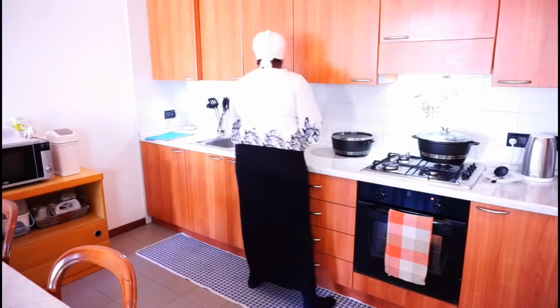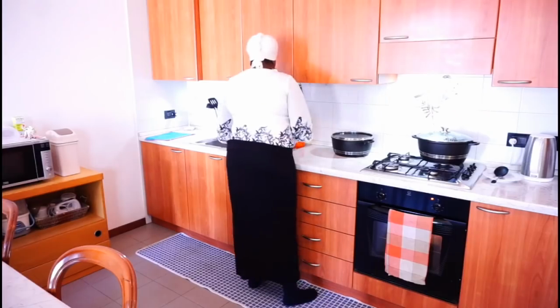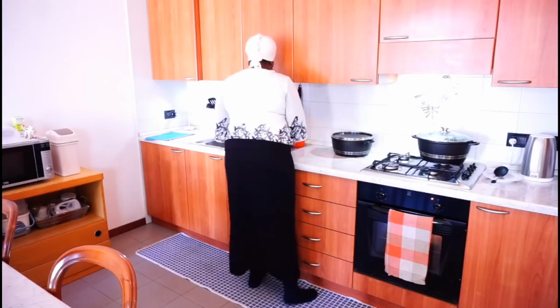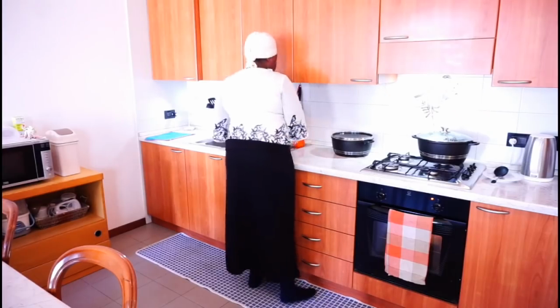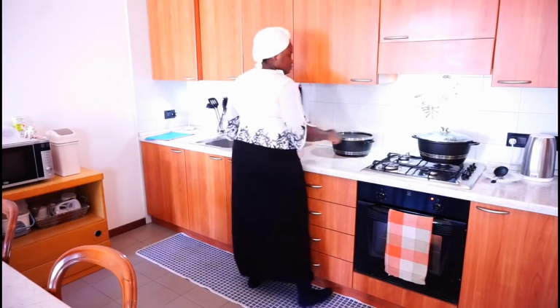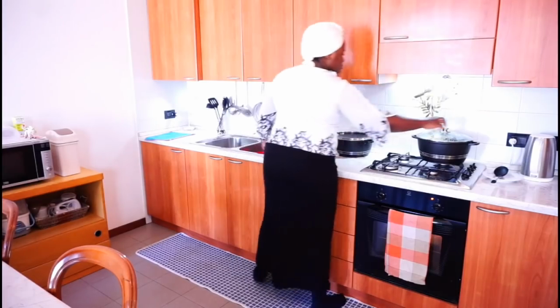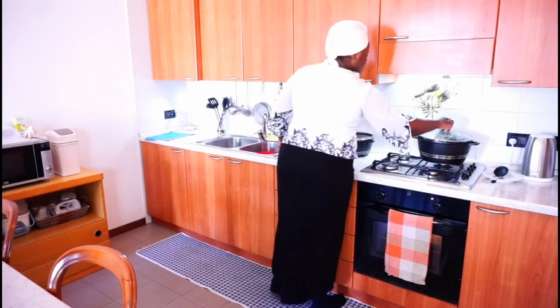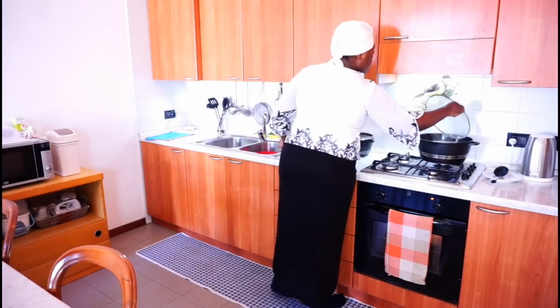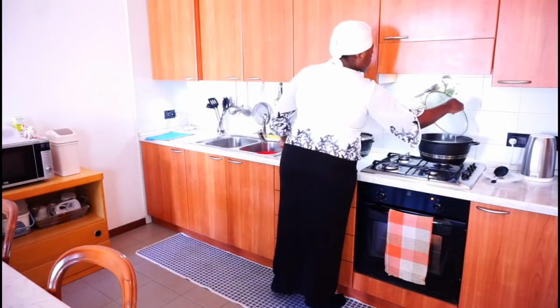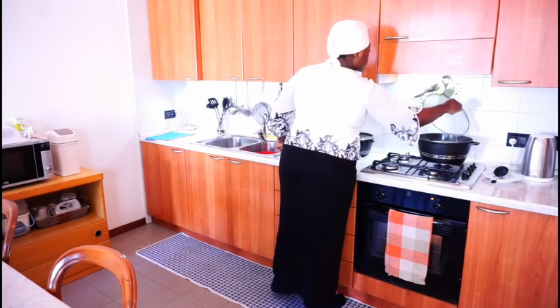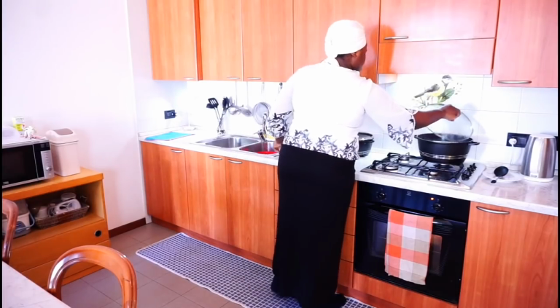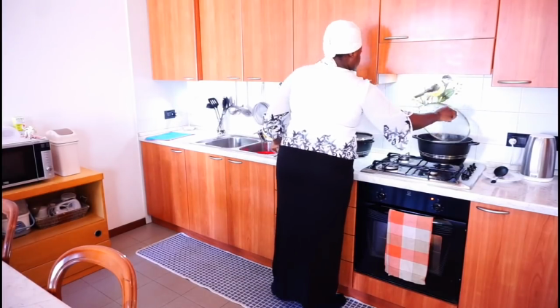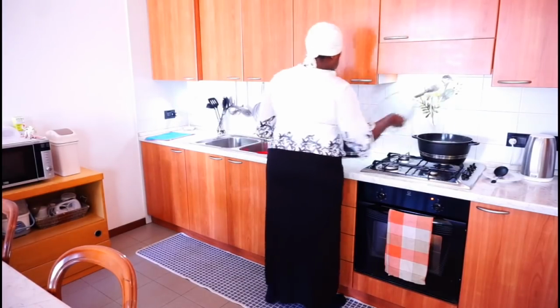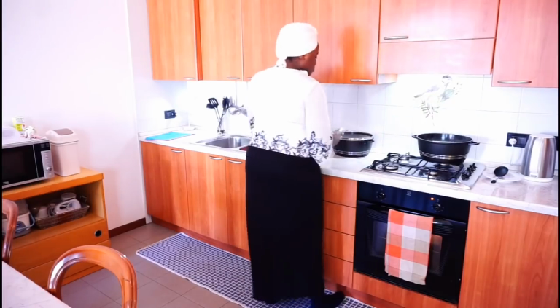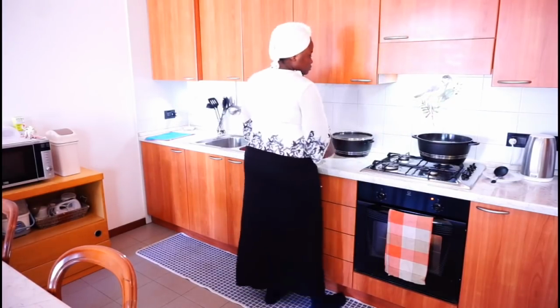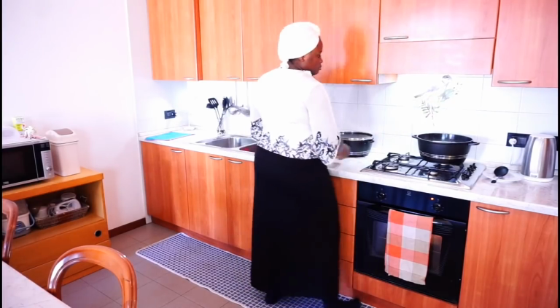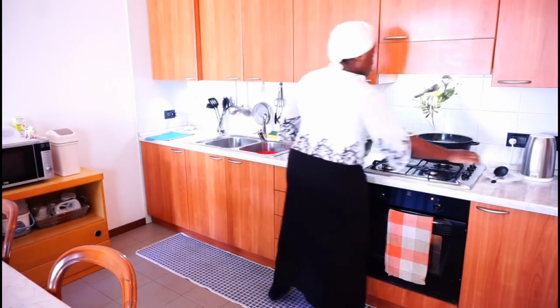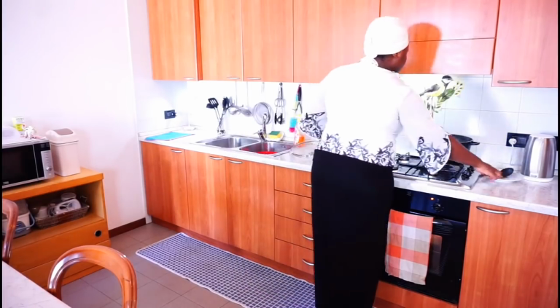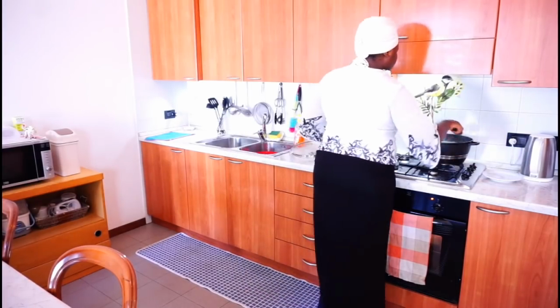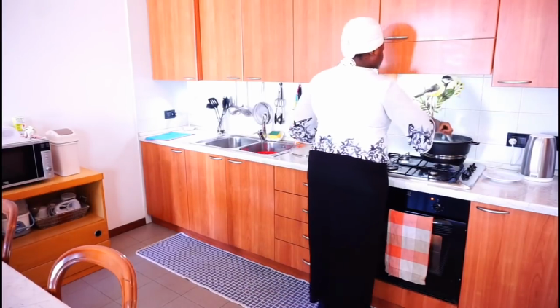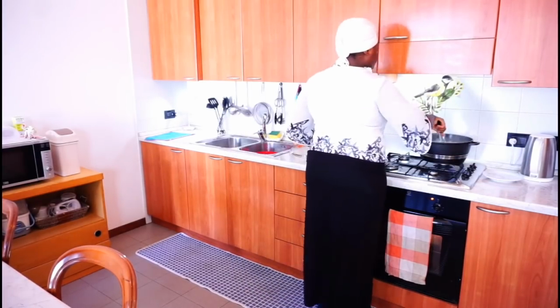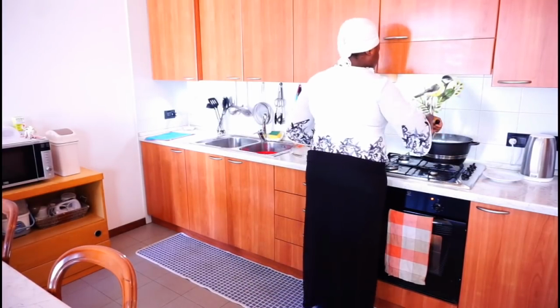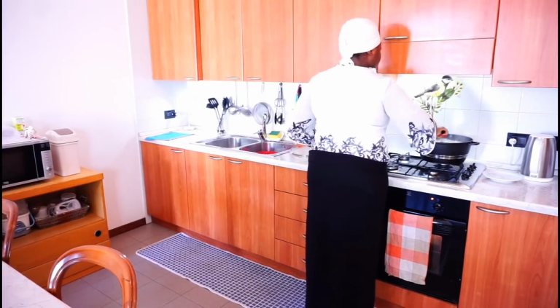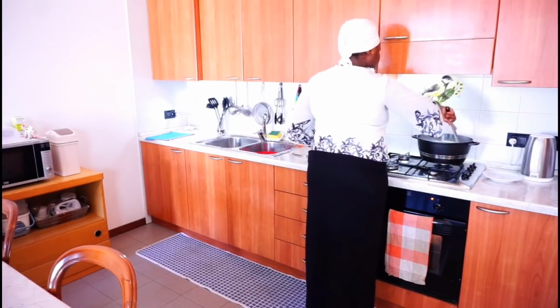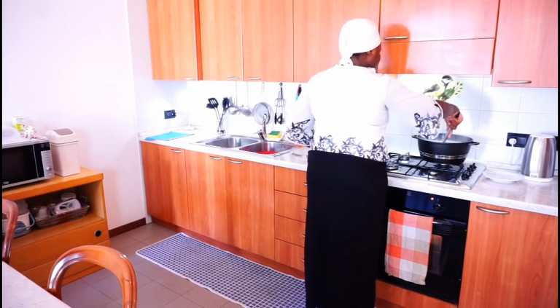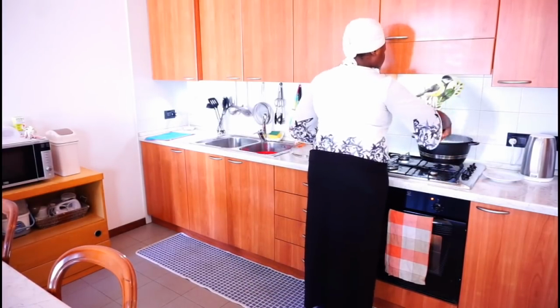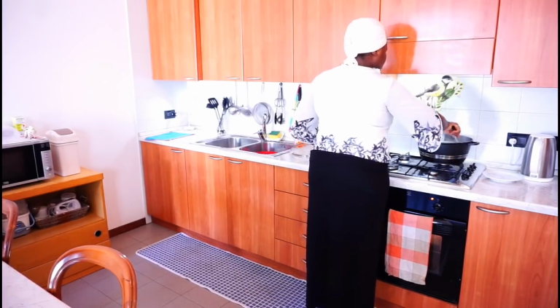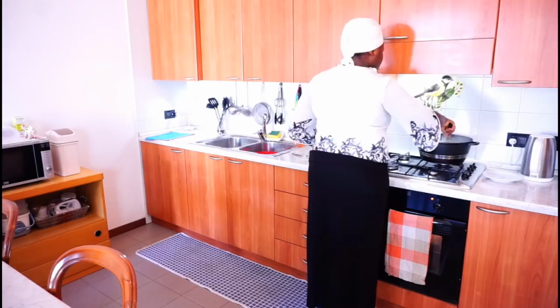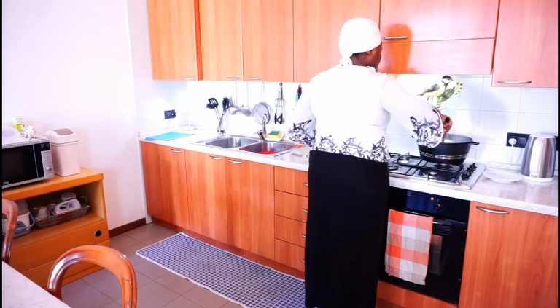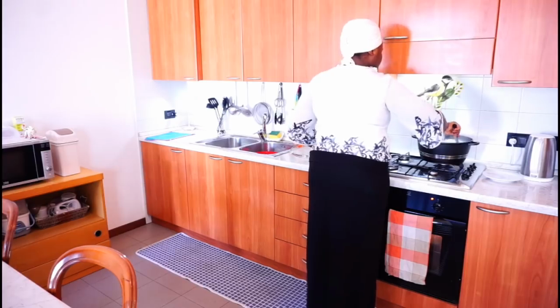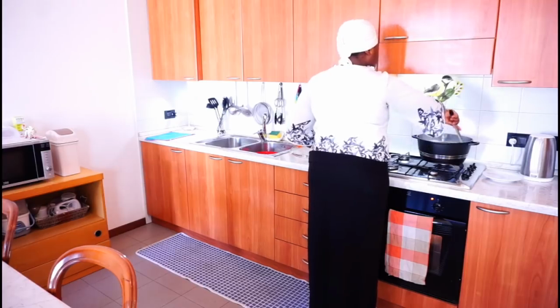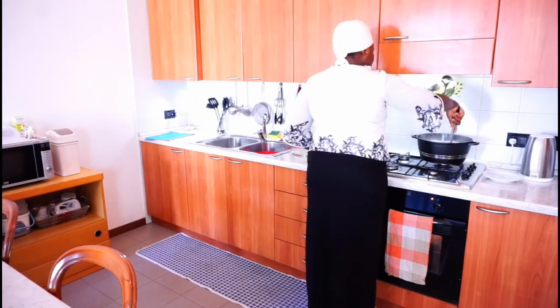It's about five minutes later, so I am going to be washing the rice like I said before.